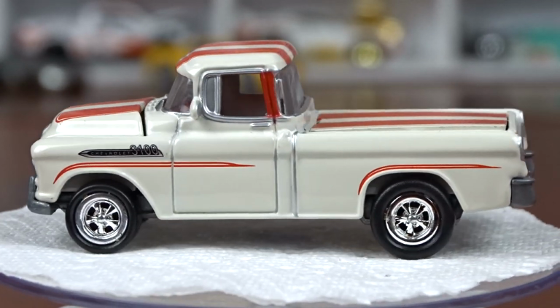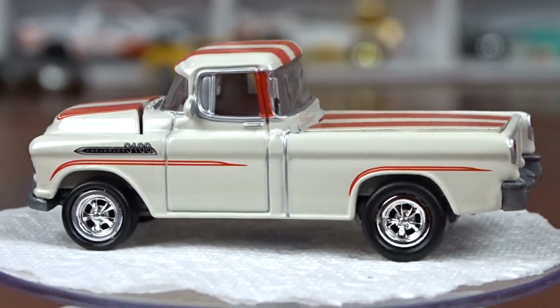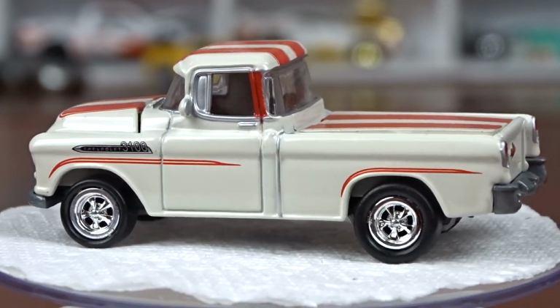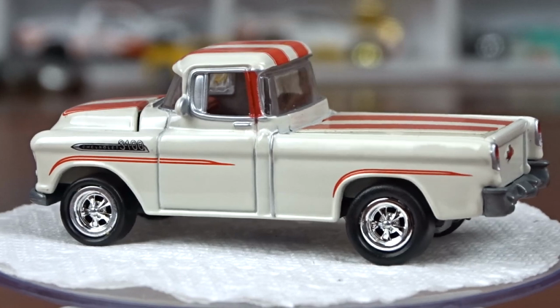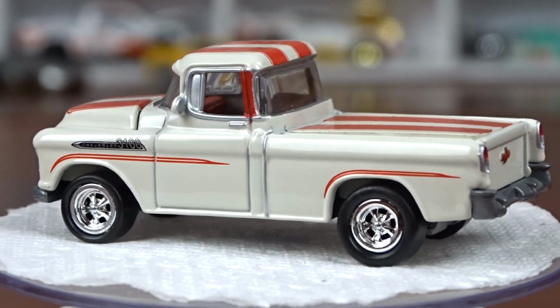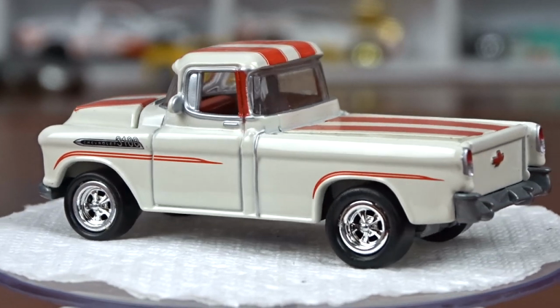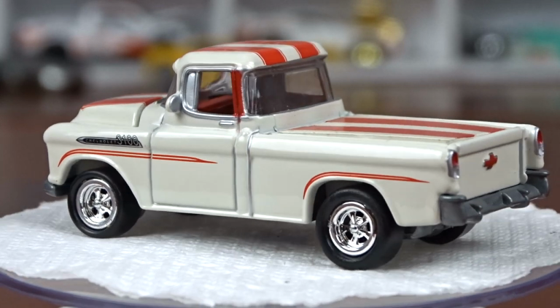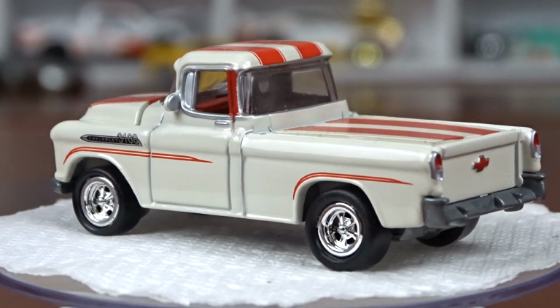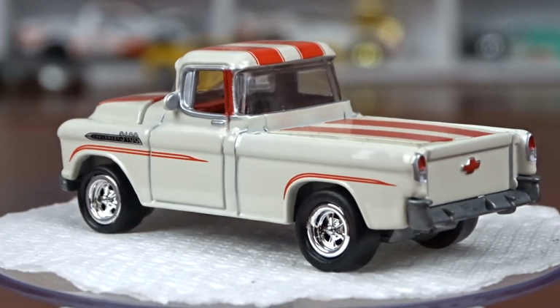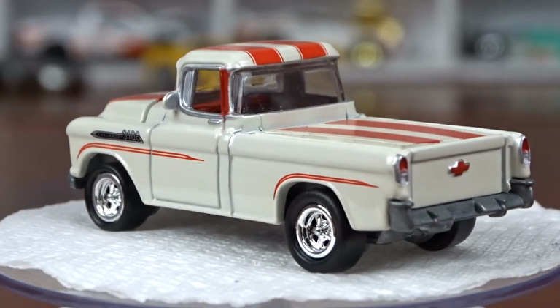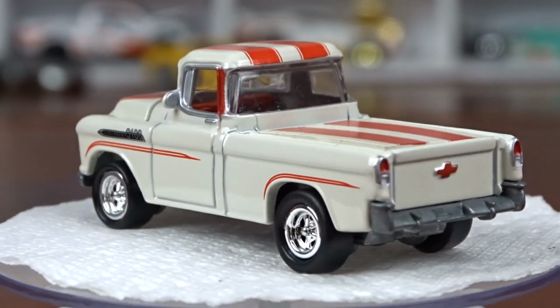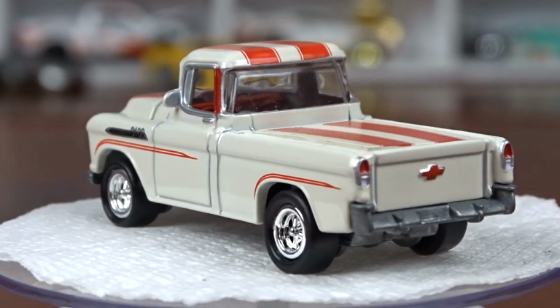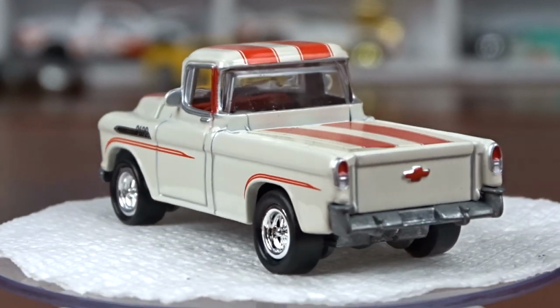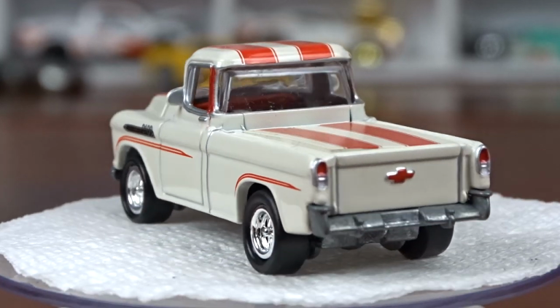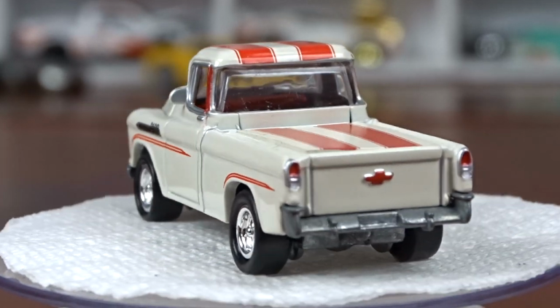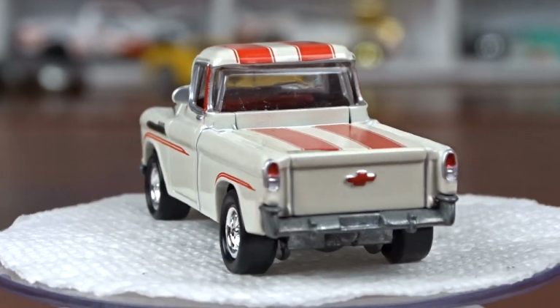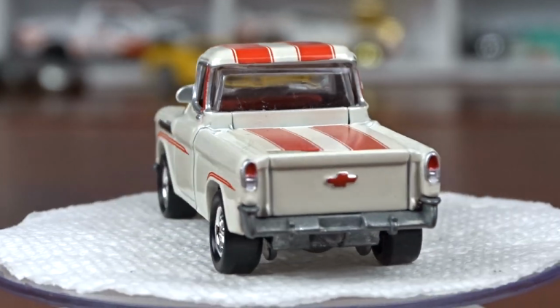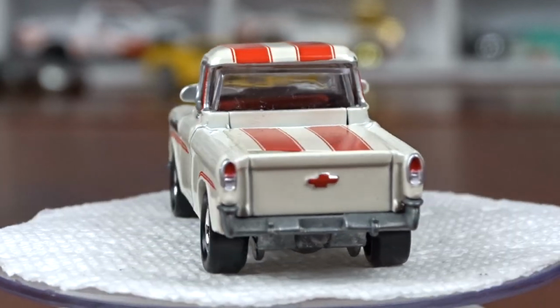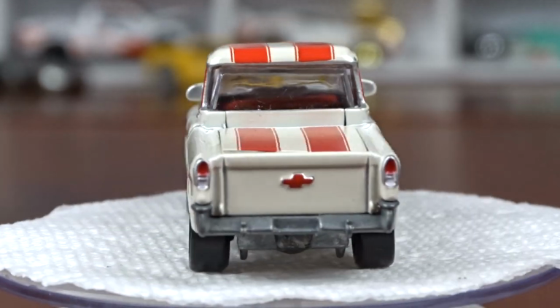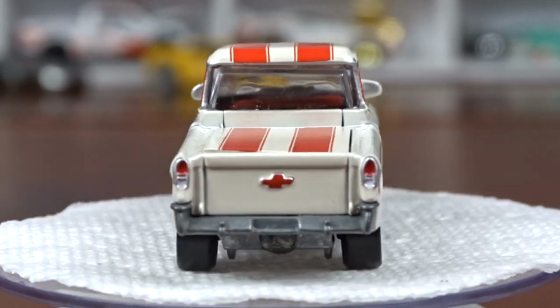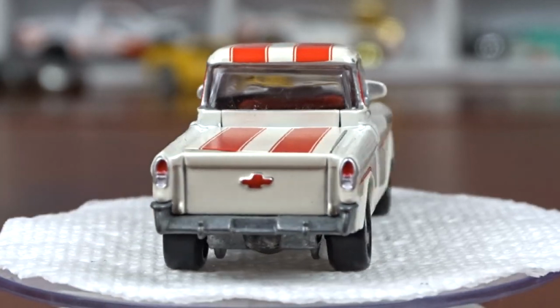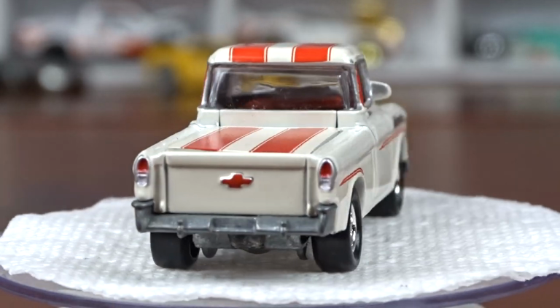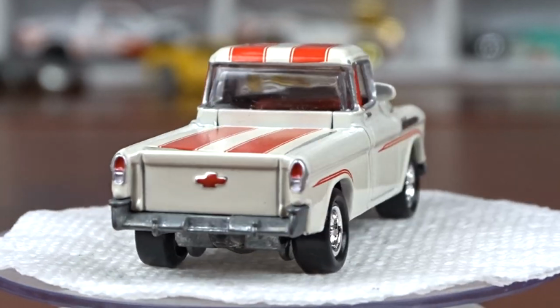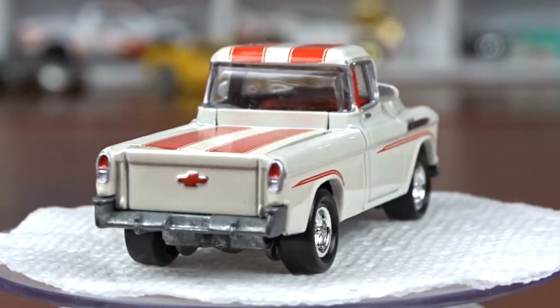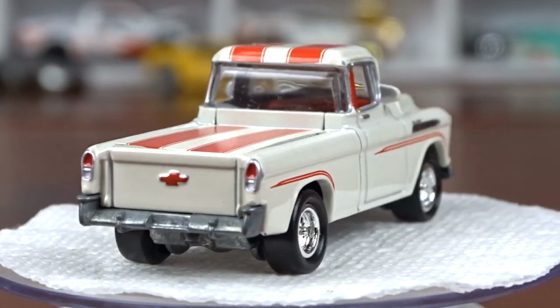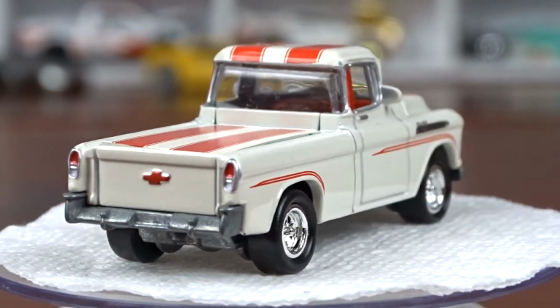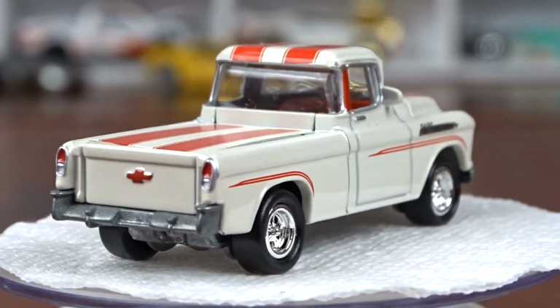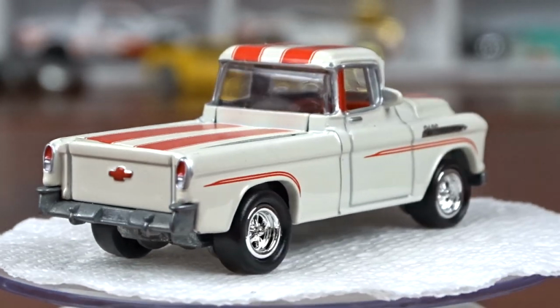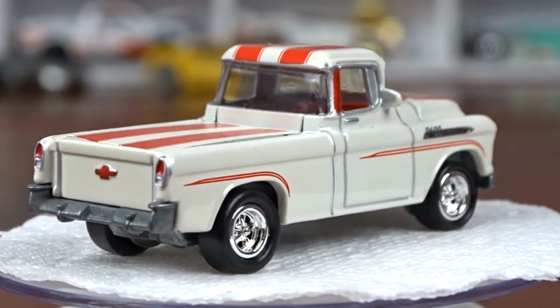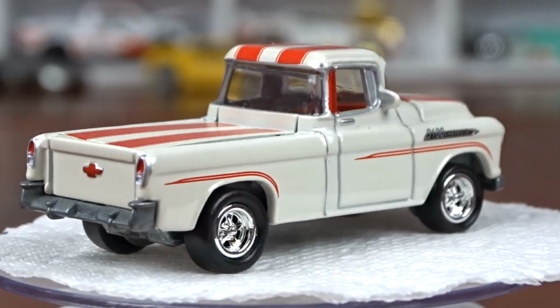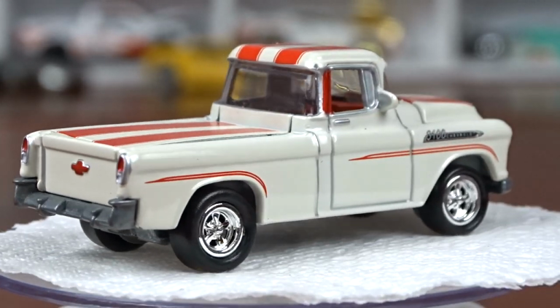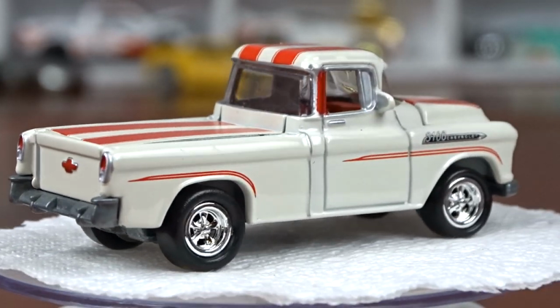I haven't seen it before and that was just cool. The hood opens on it. Thing is very nice.